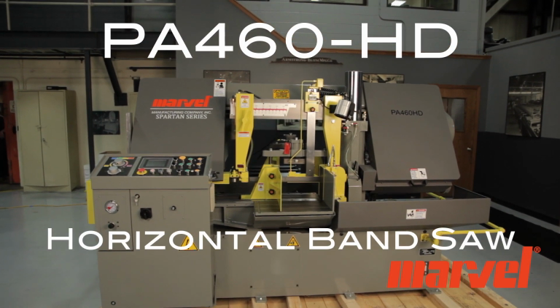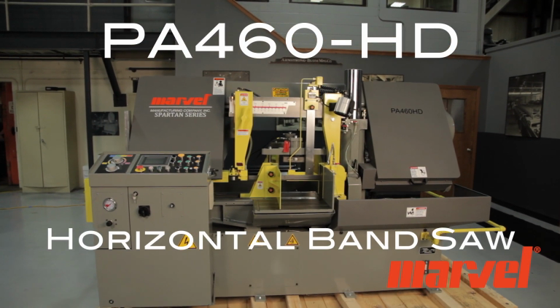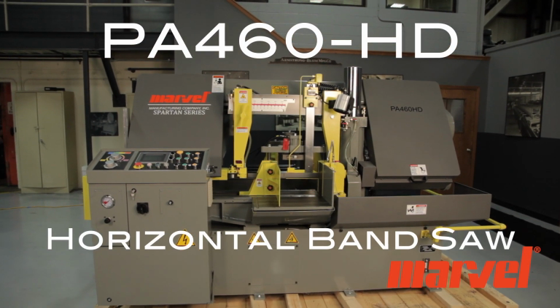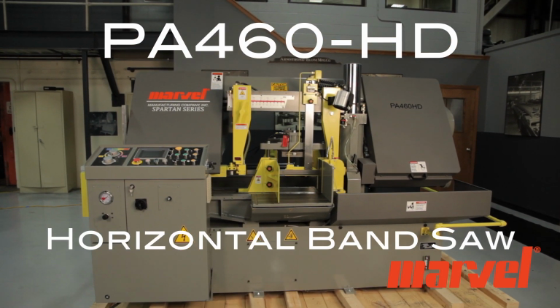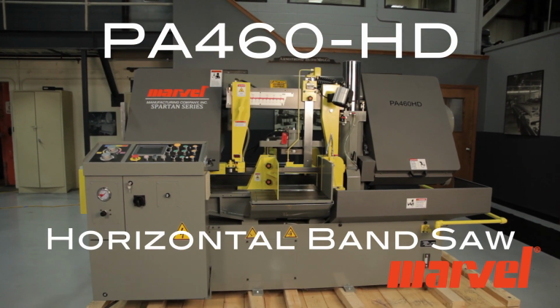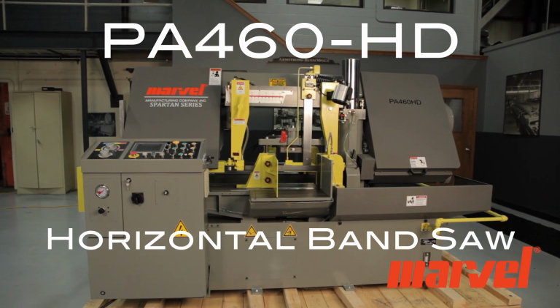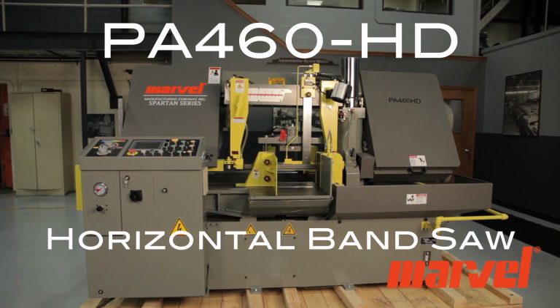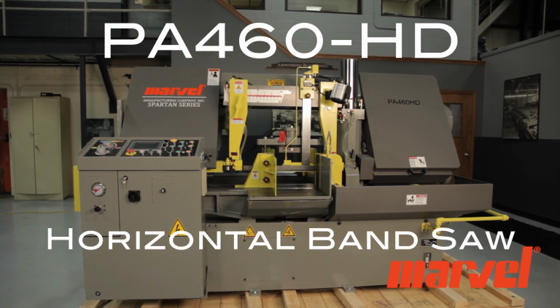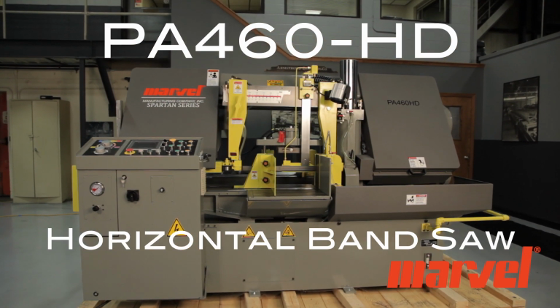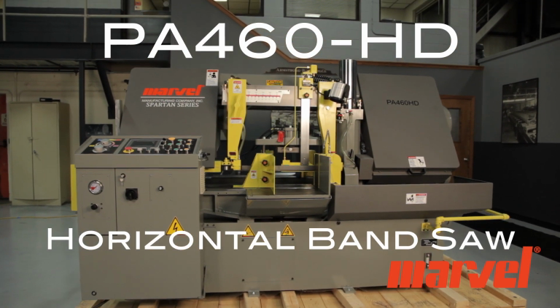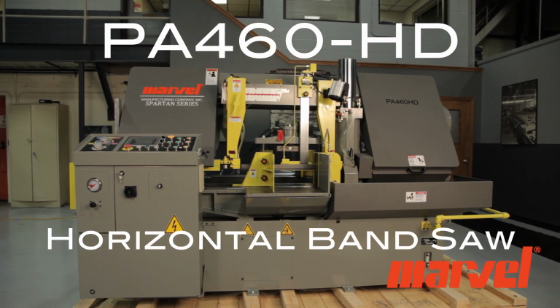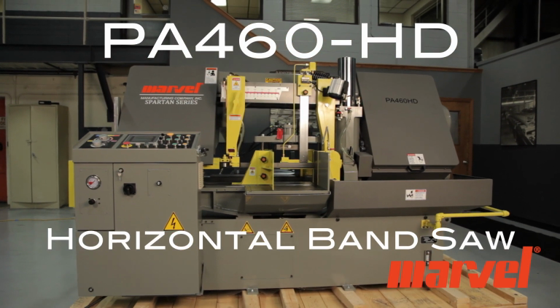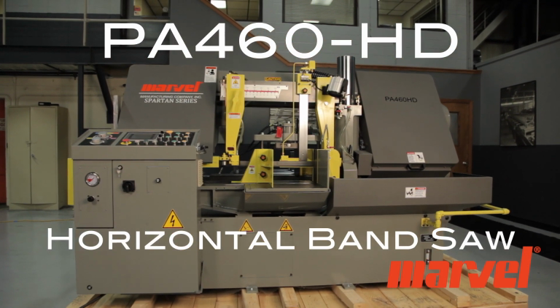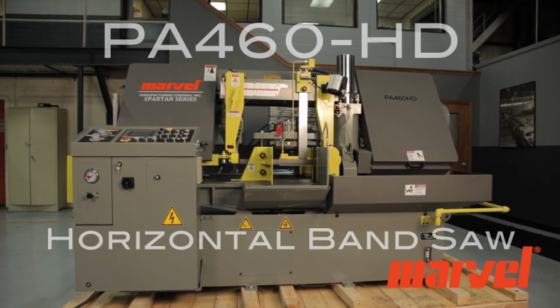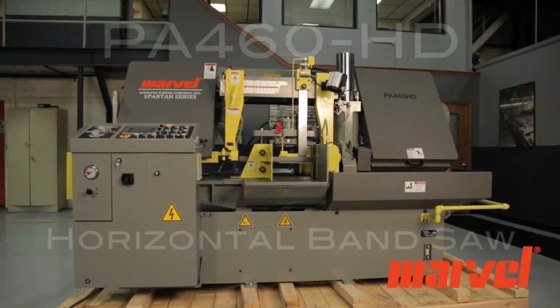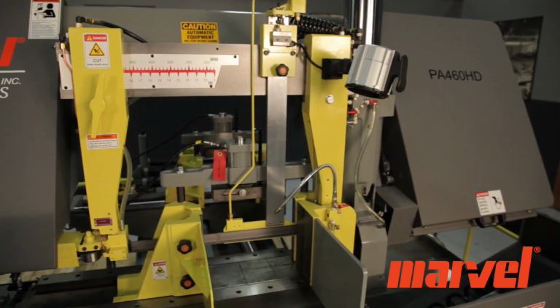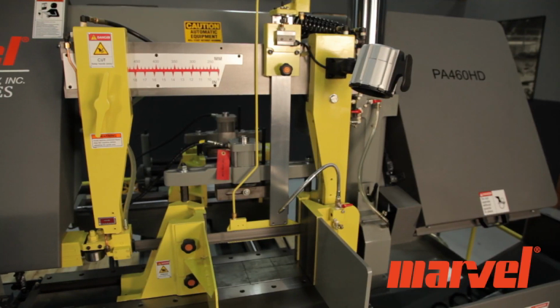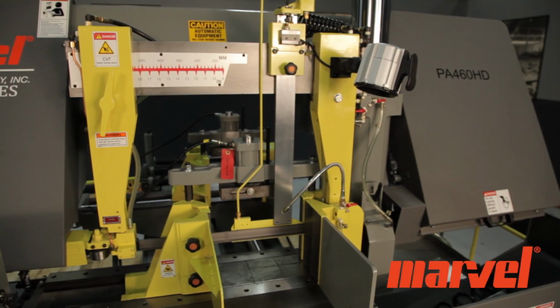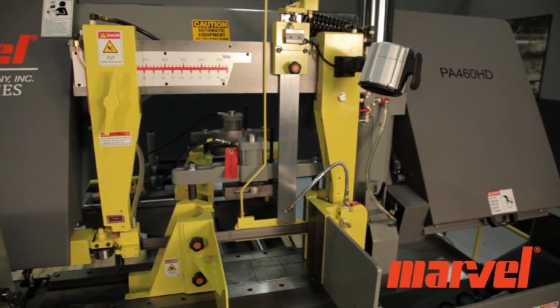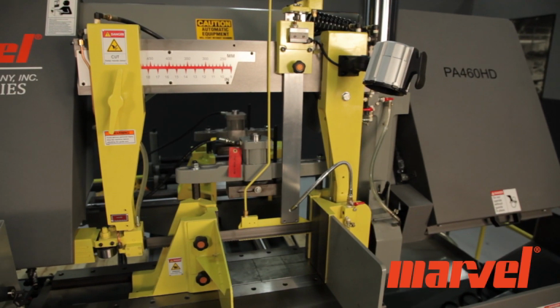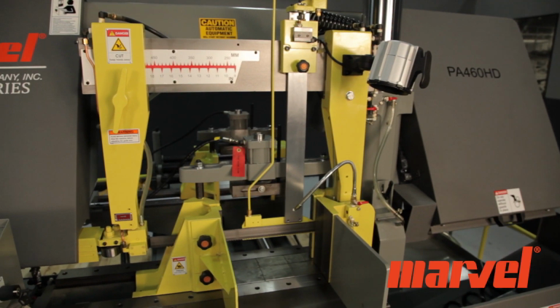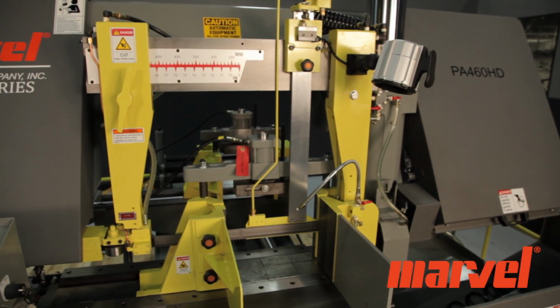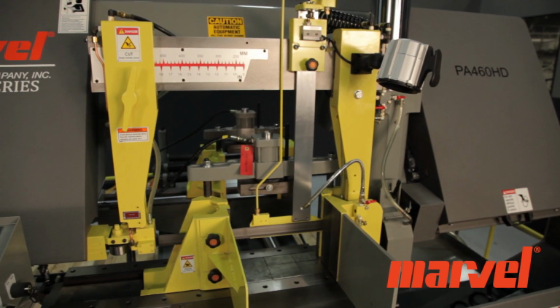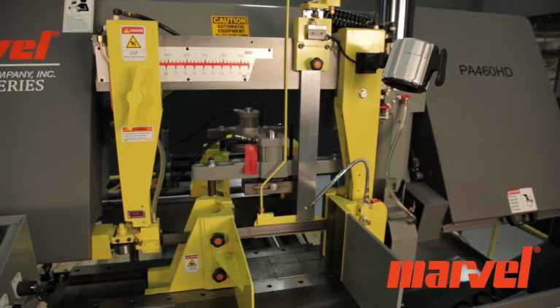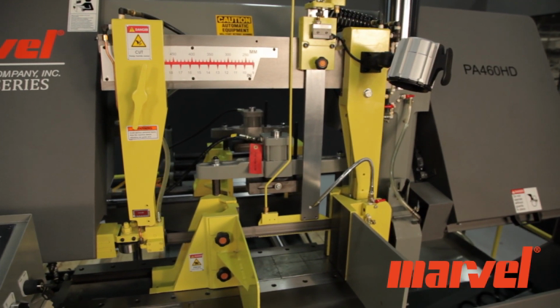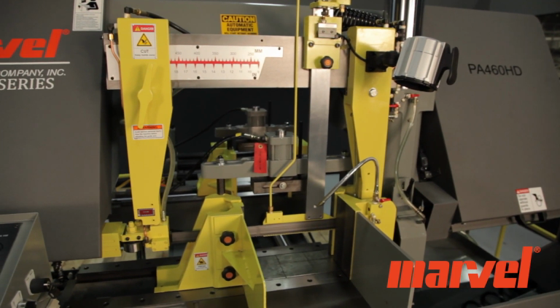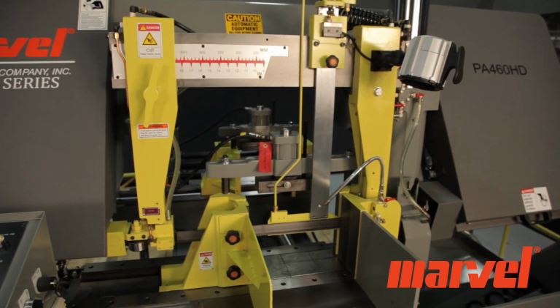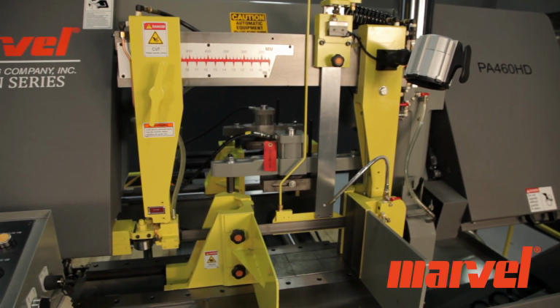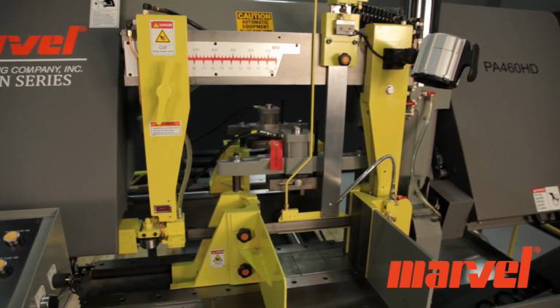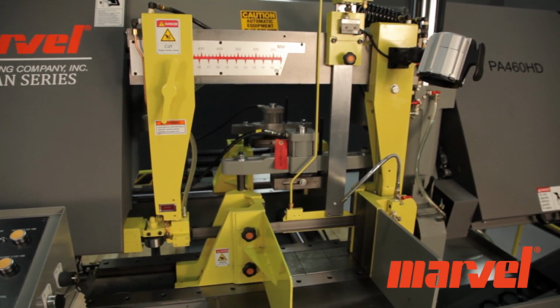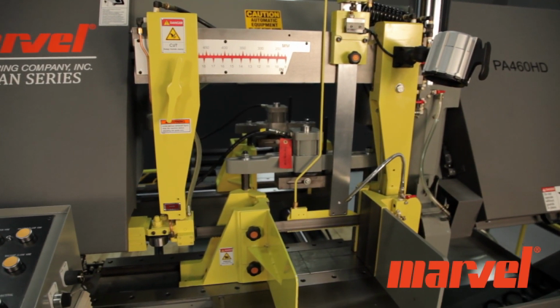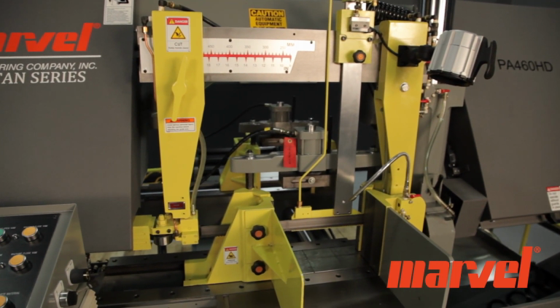Introducing Marvel's PA-460HD Horizontal Post-Style Band Saw.